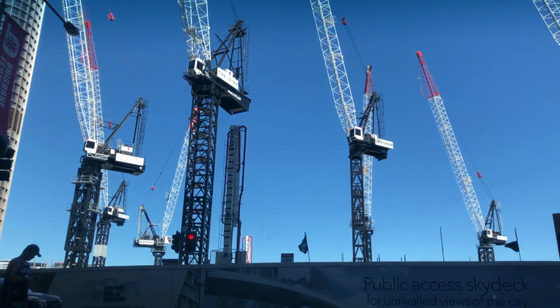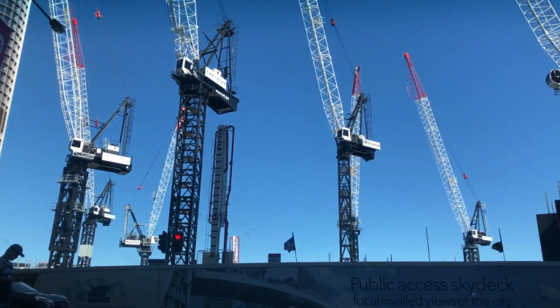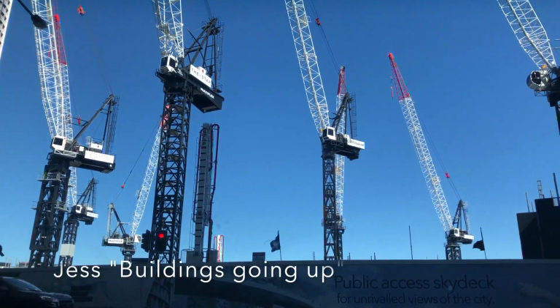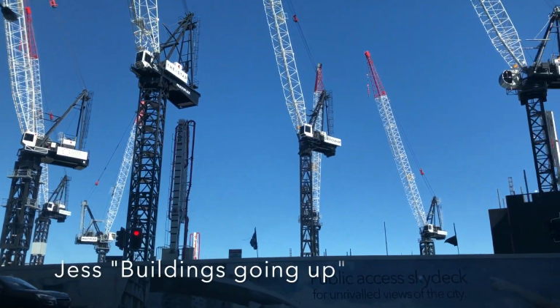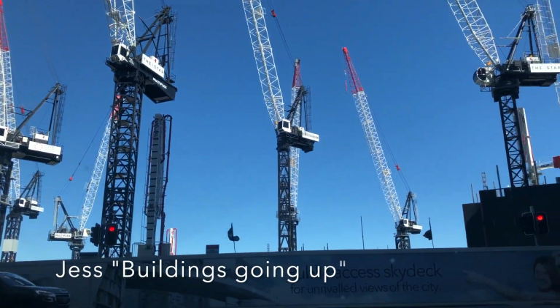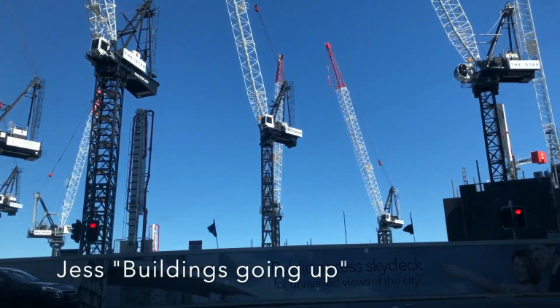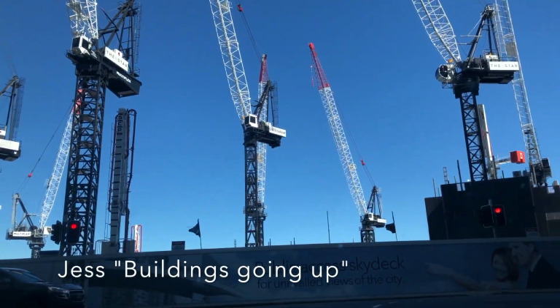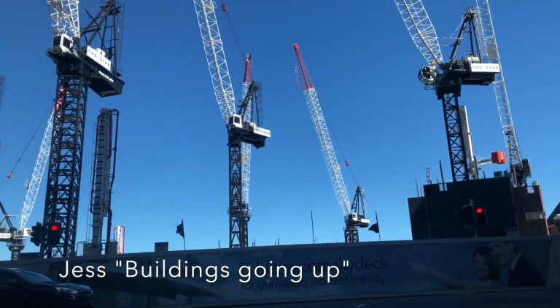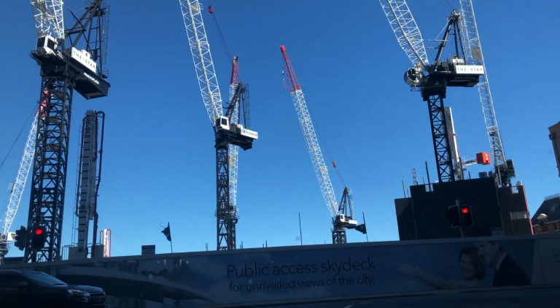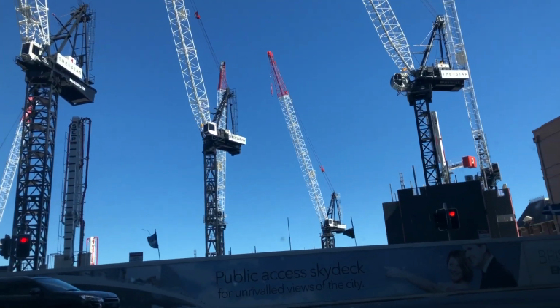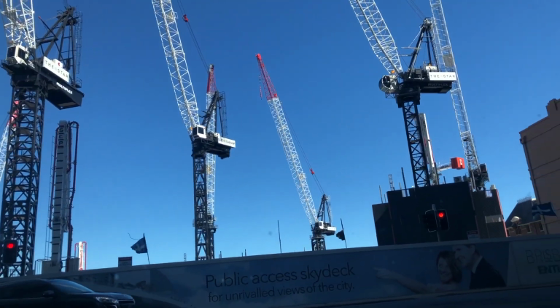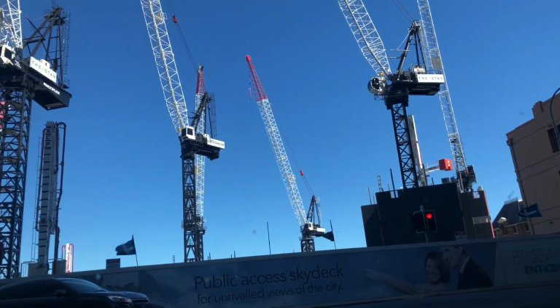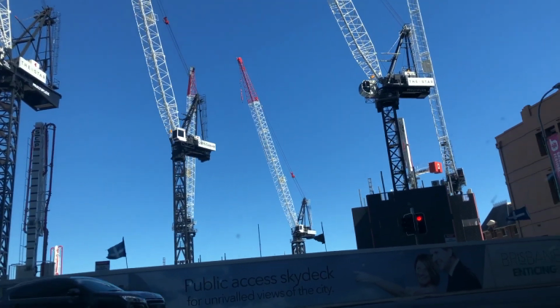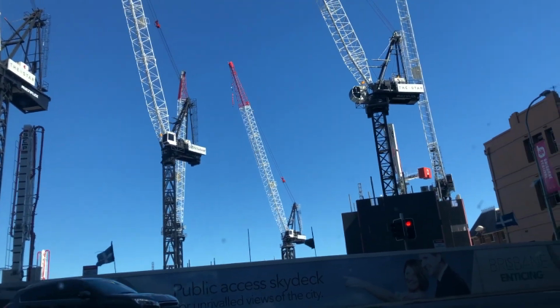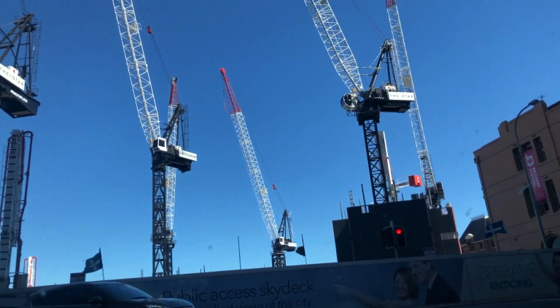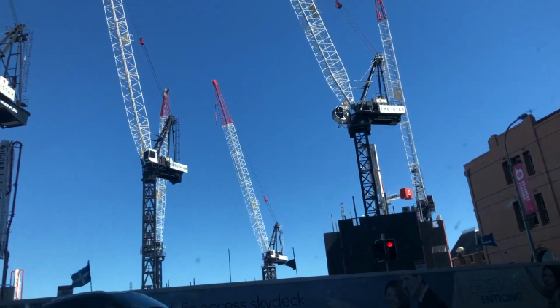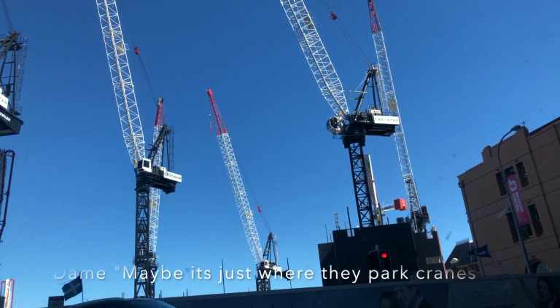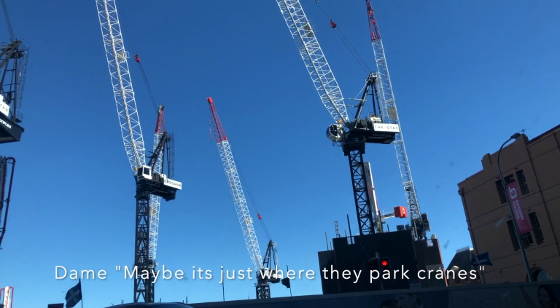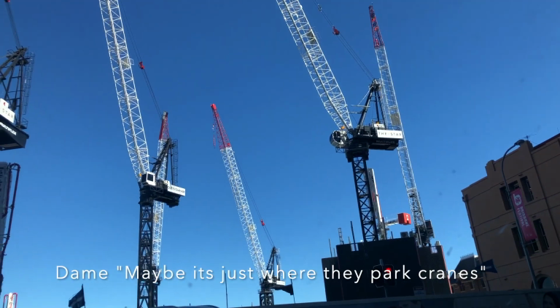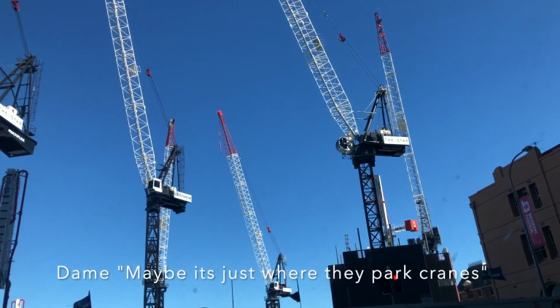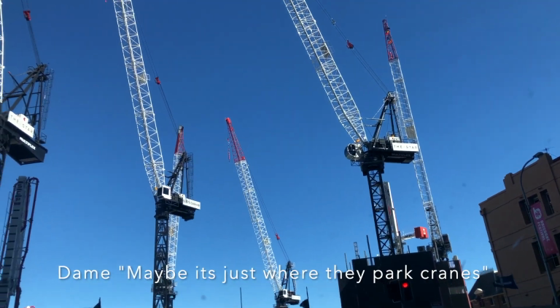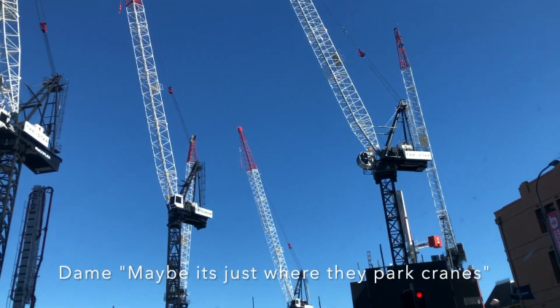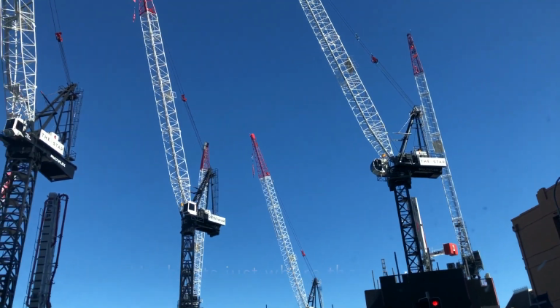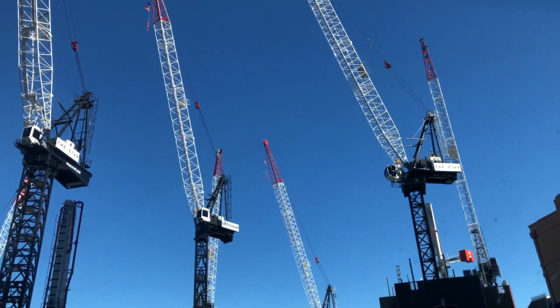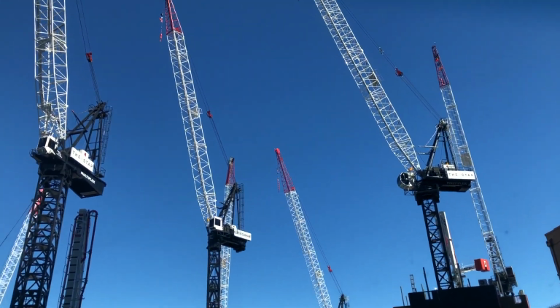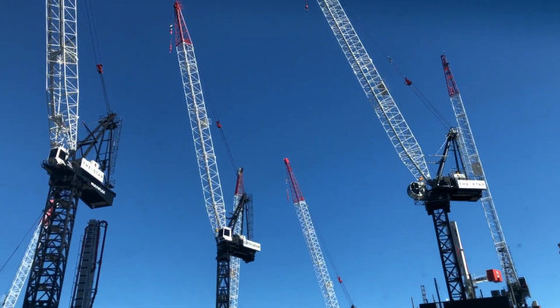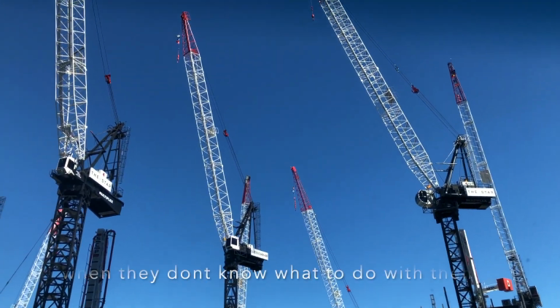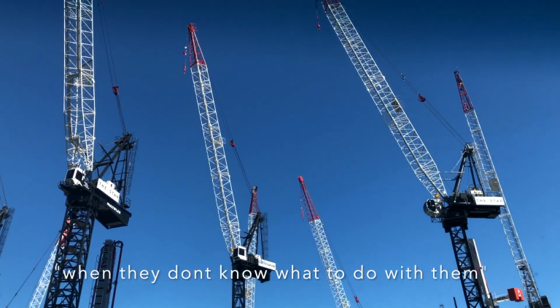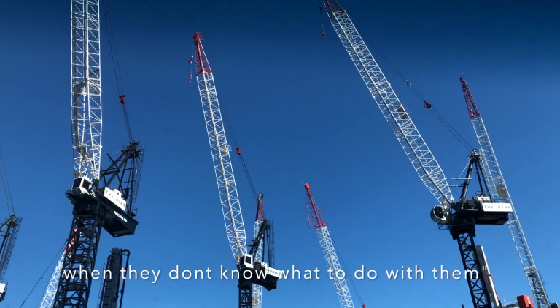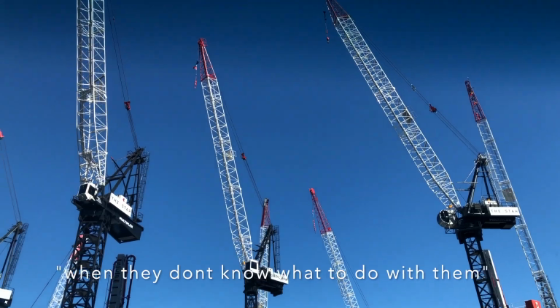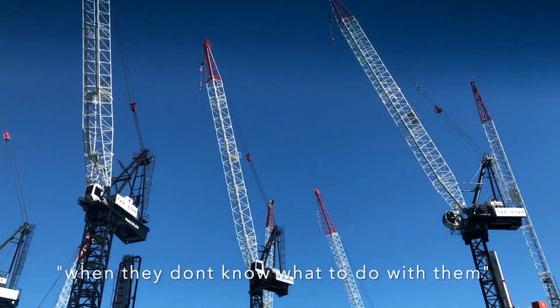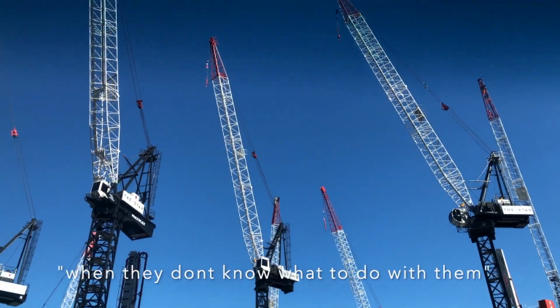The building's going up. Maybe it's just where they park cranes when they don't know what to do with them.